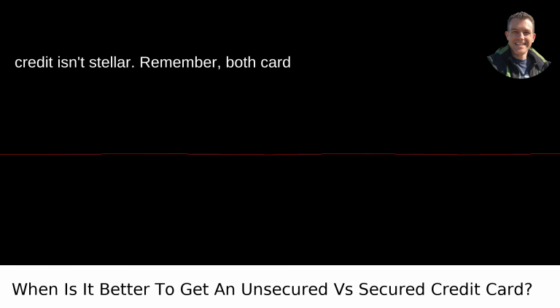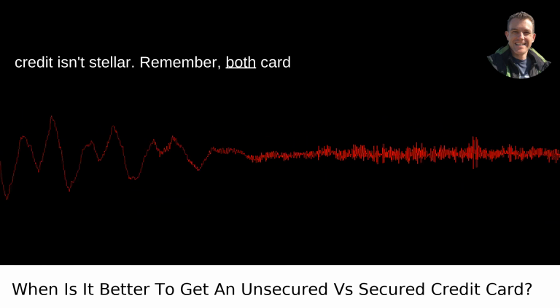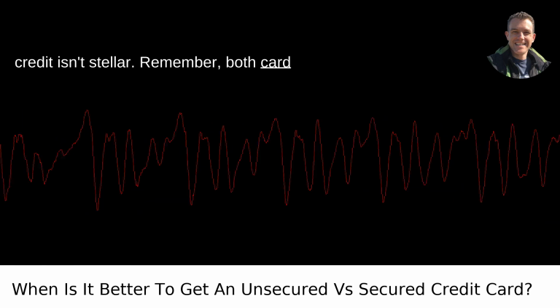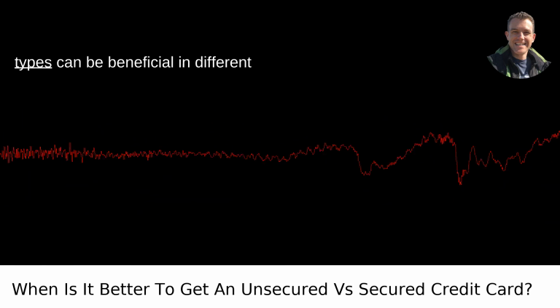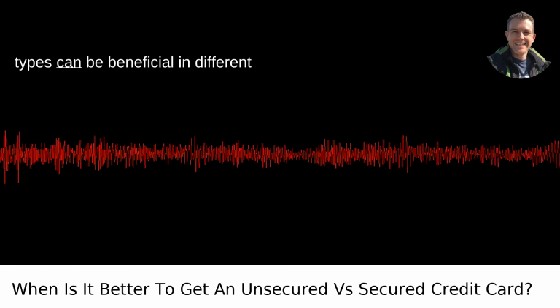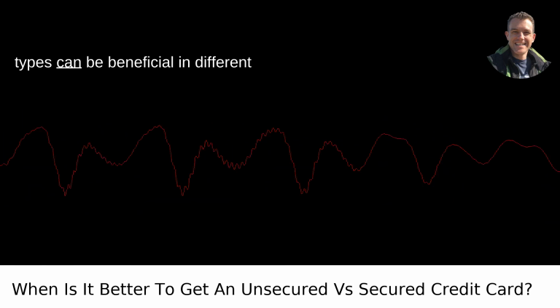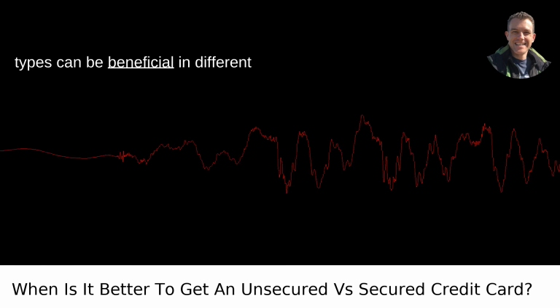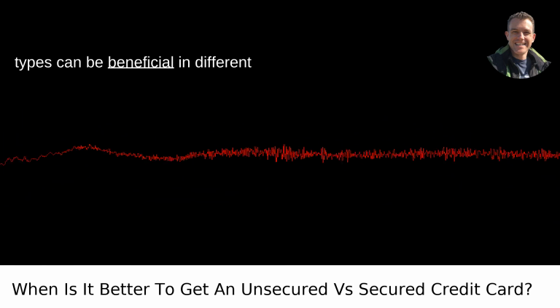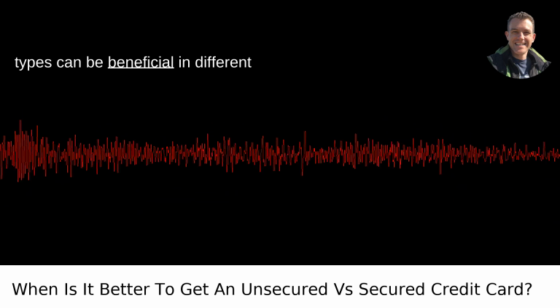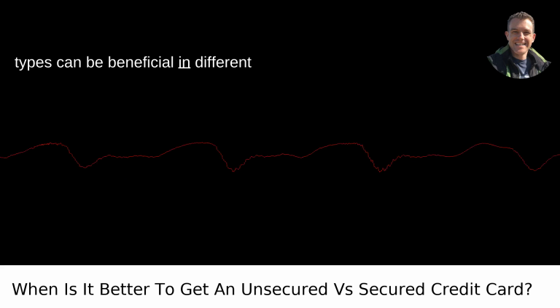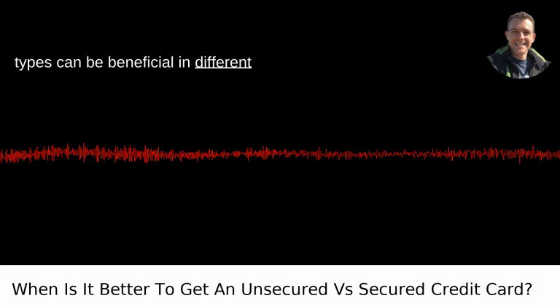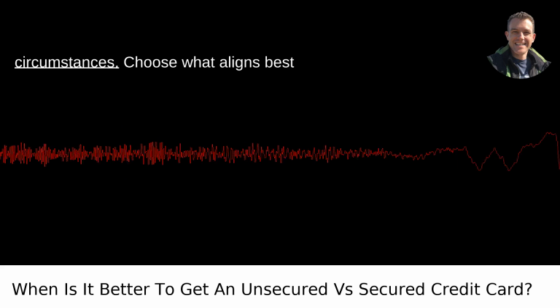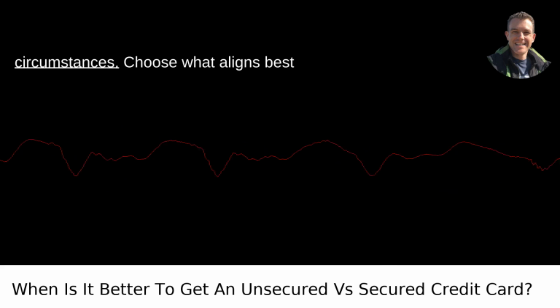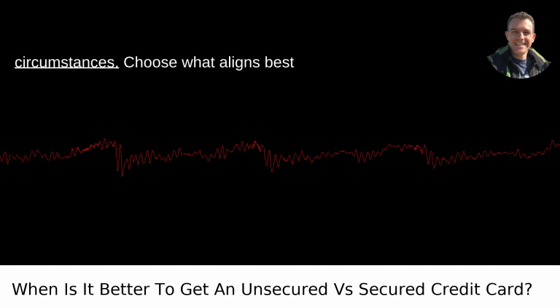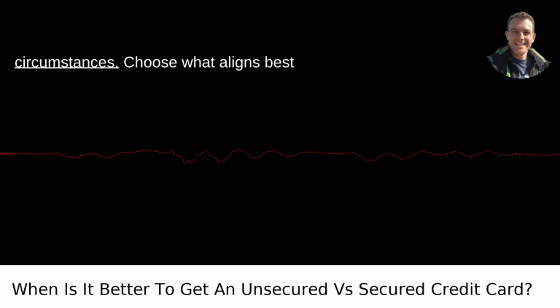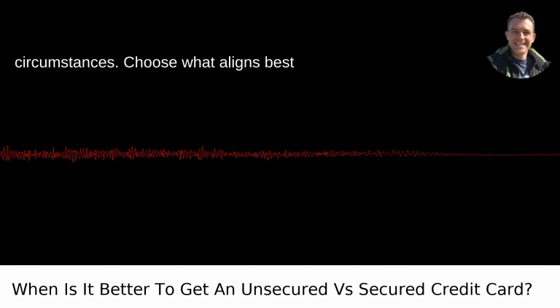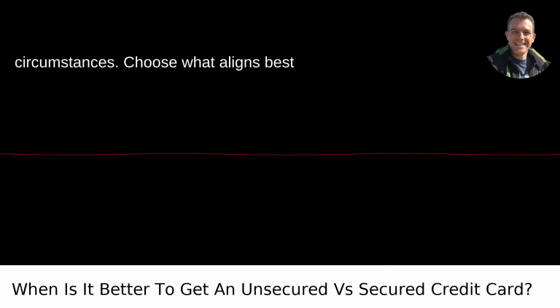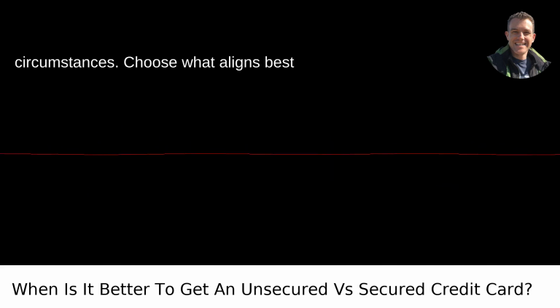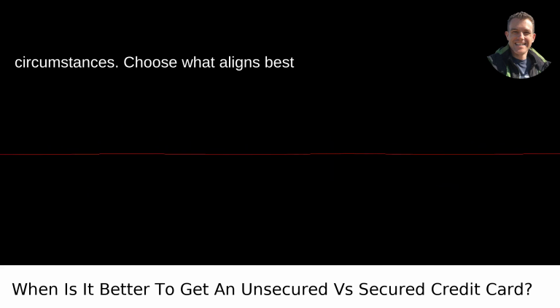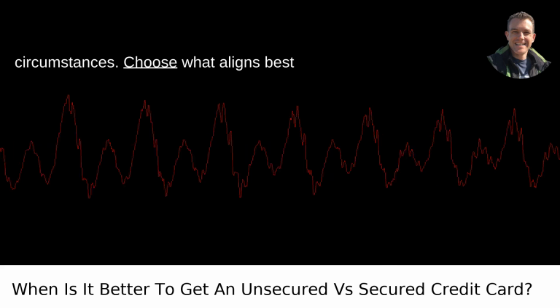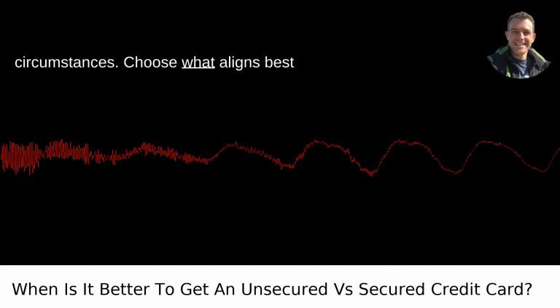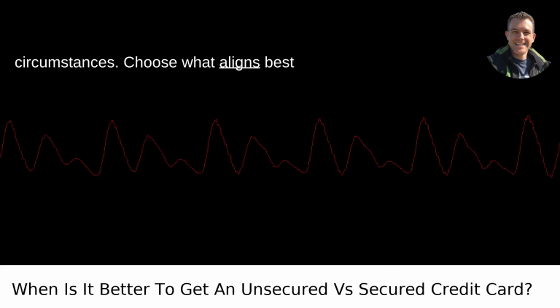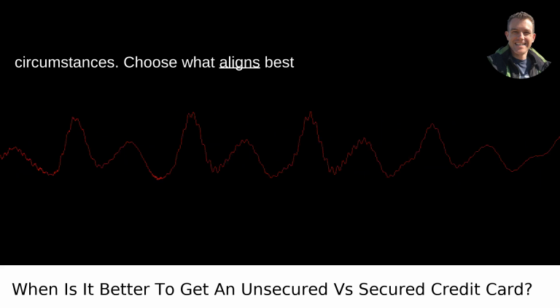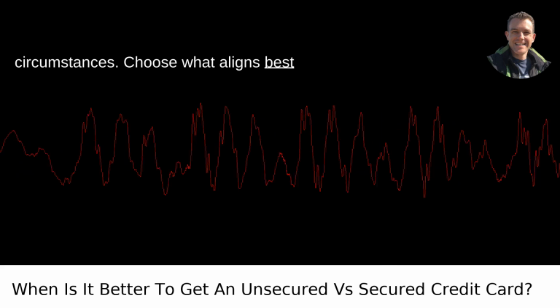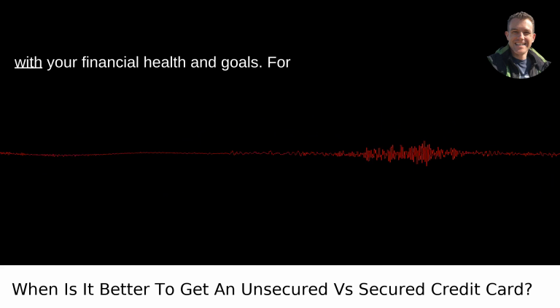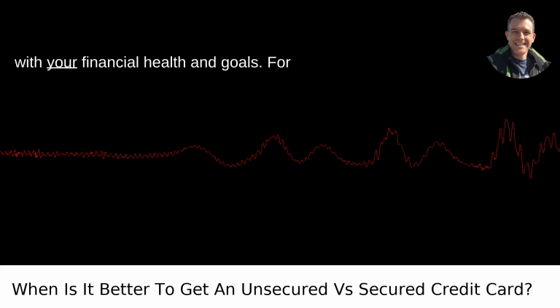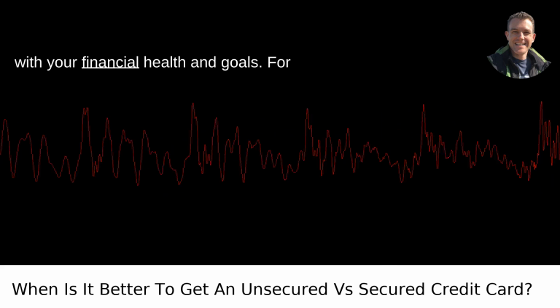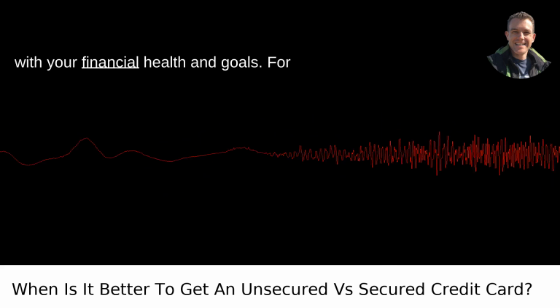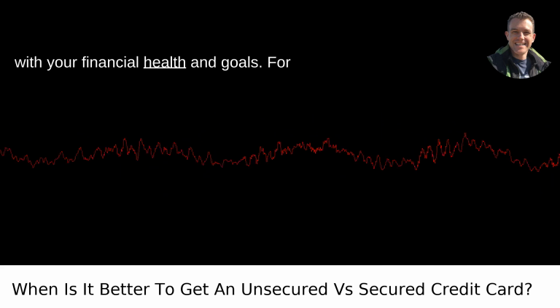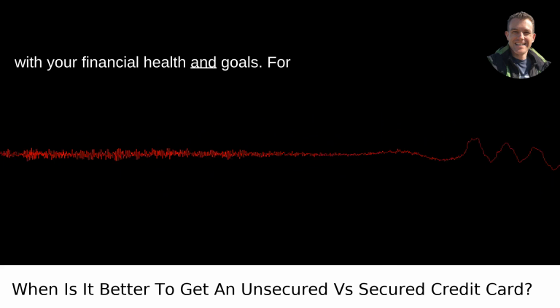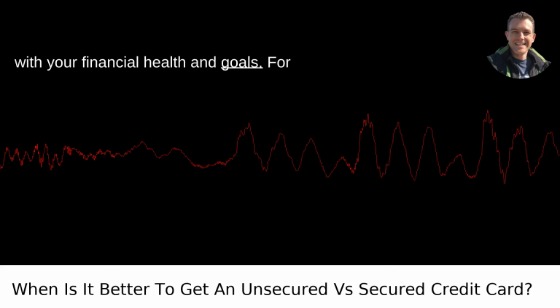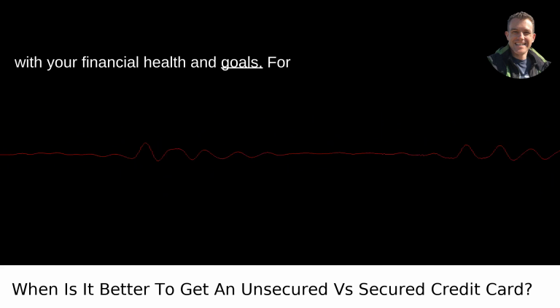Remember, both card types can be beneficial in different circumstances. Choose what aligns best with your financial health and goals.